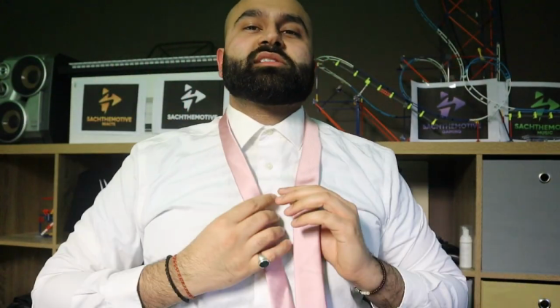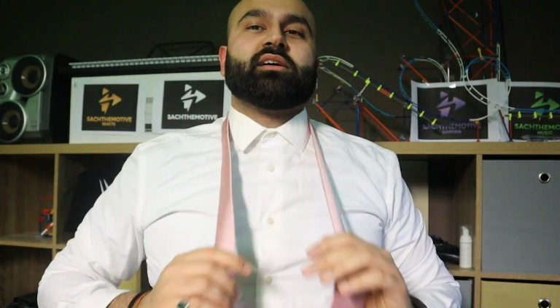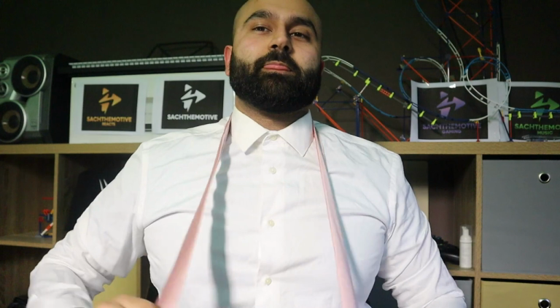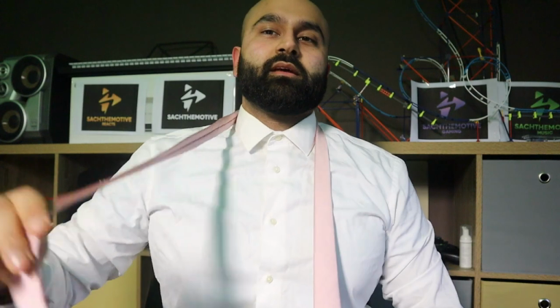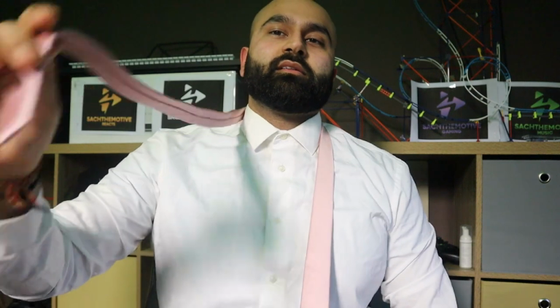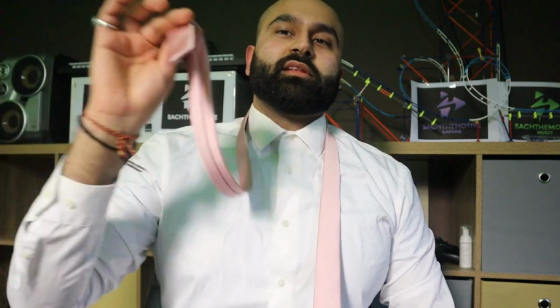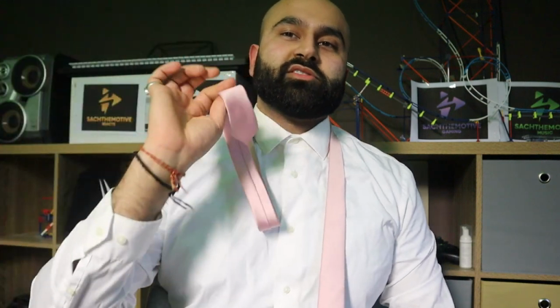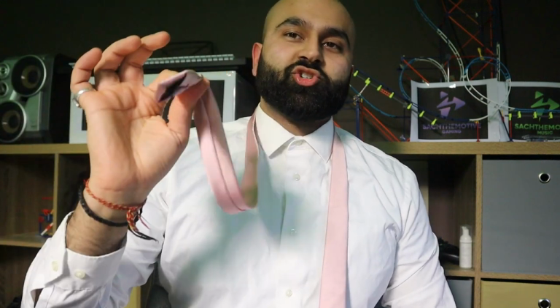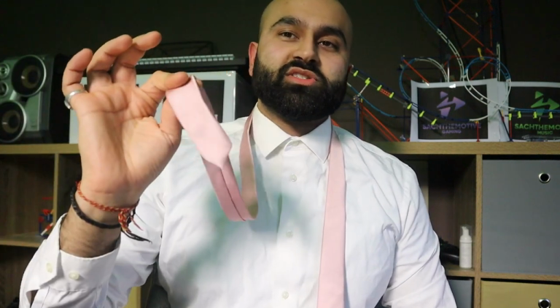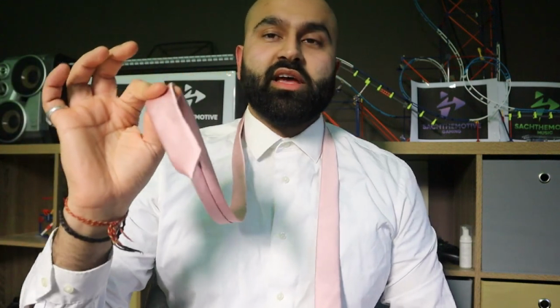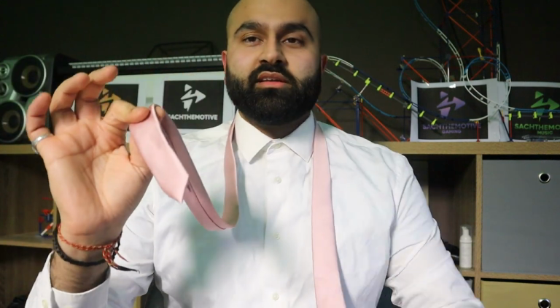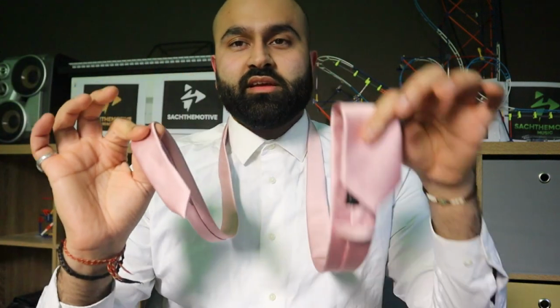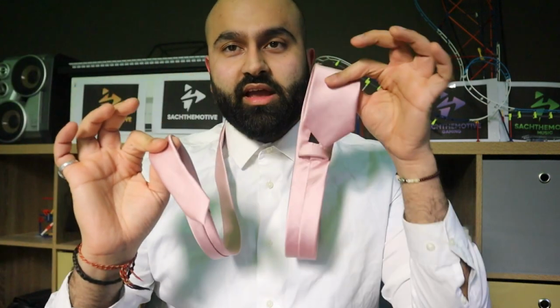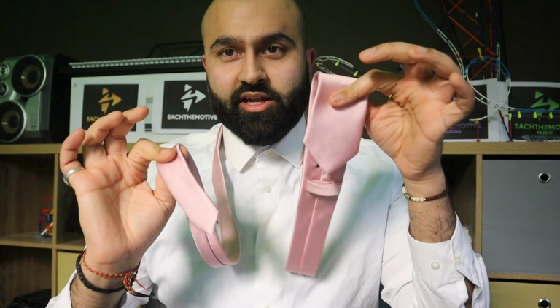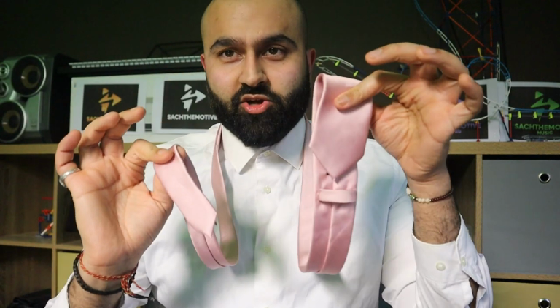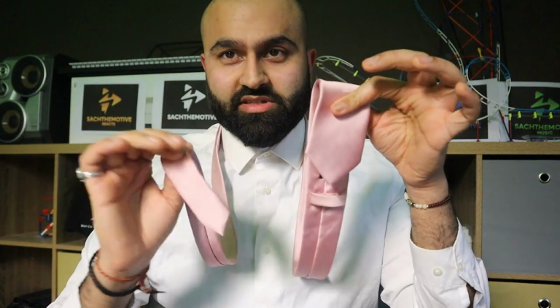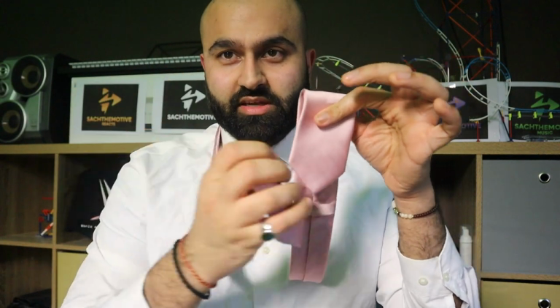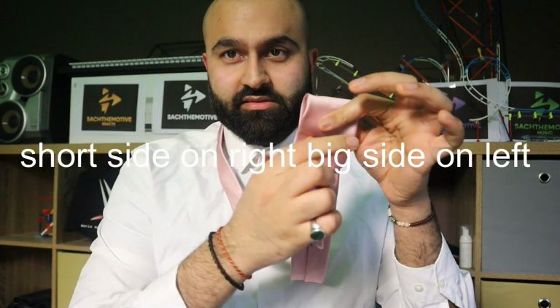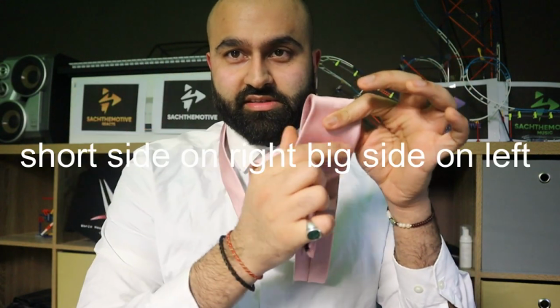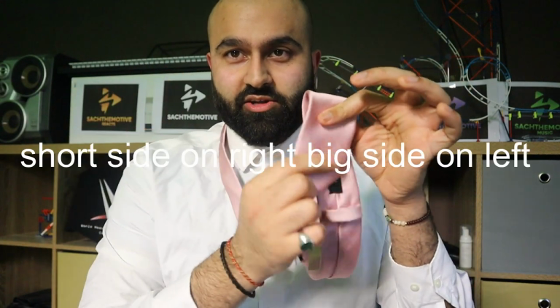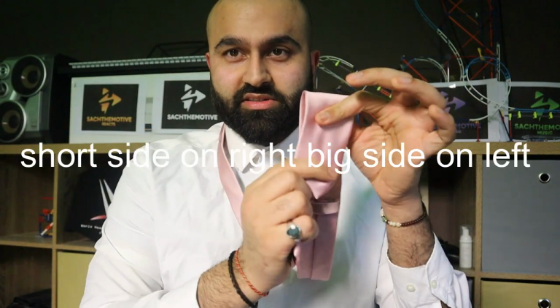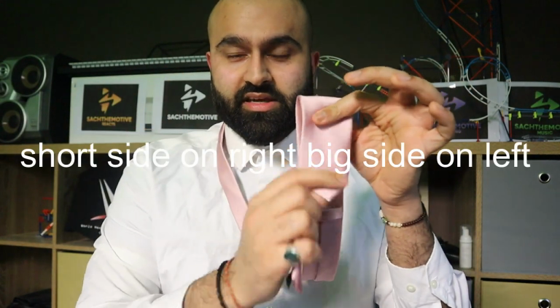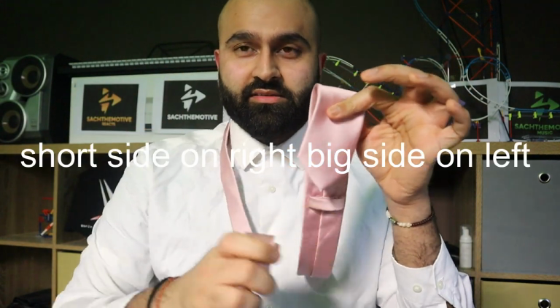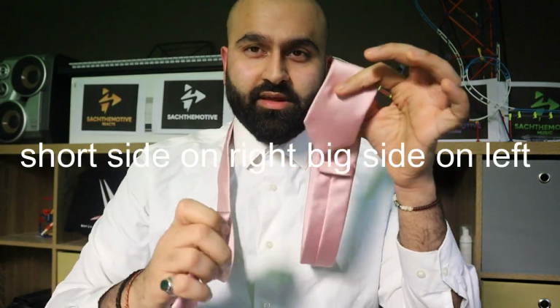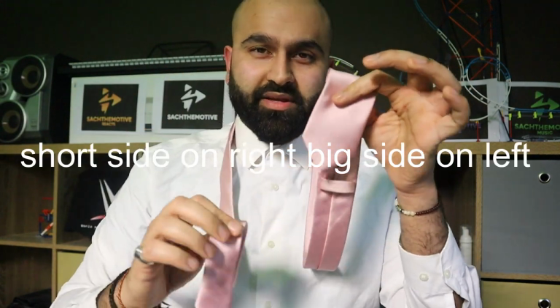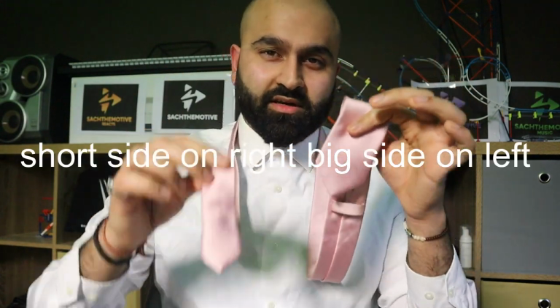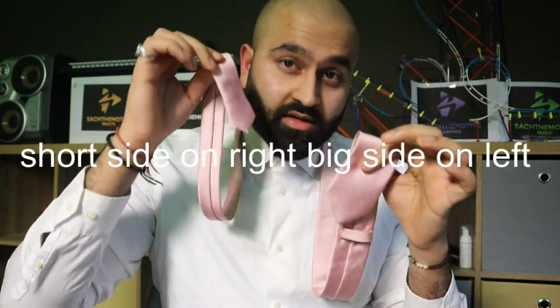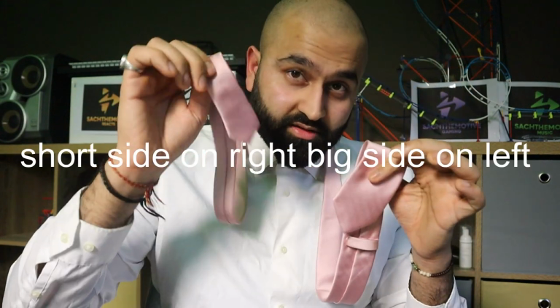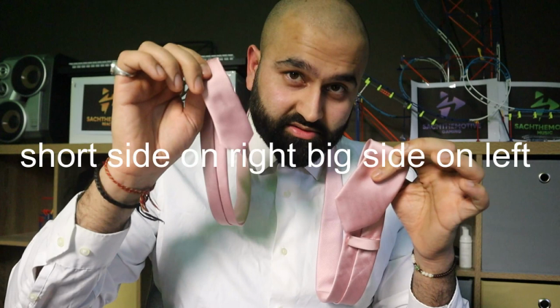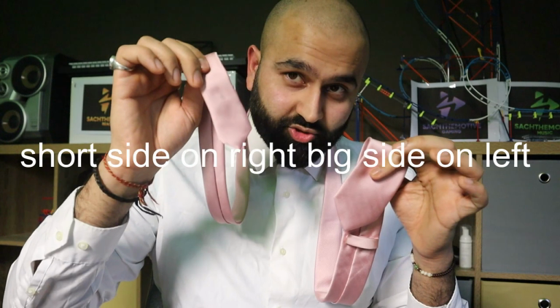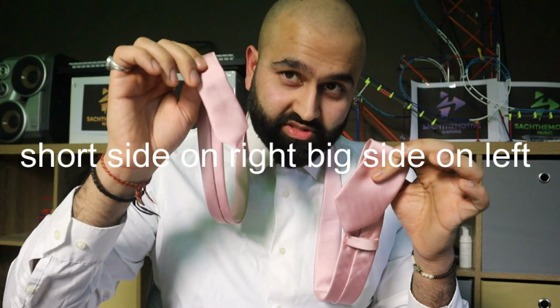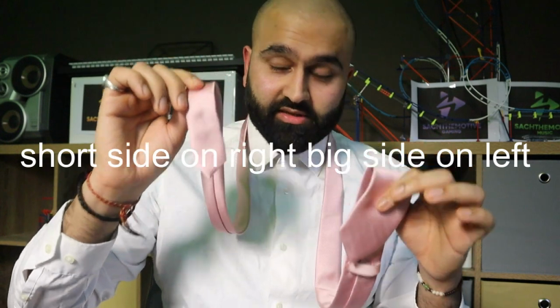Check this out. There is a short side and a long side. This is the long side — bigger. This is the short side.